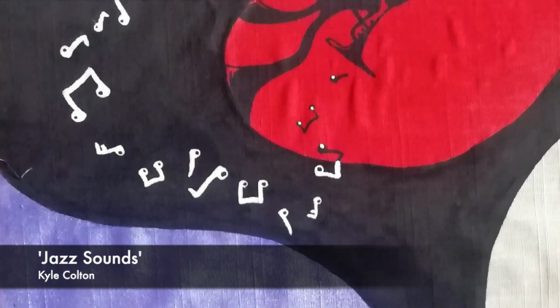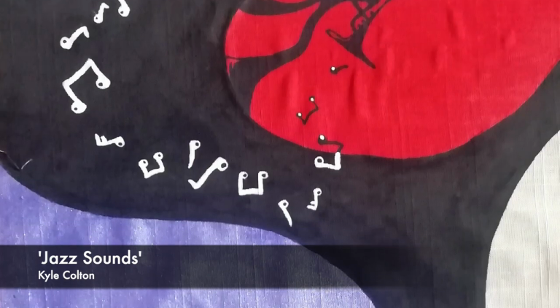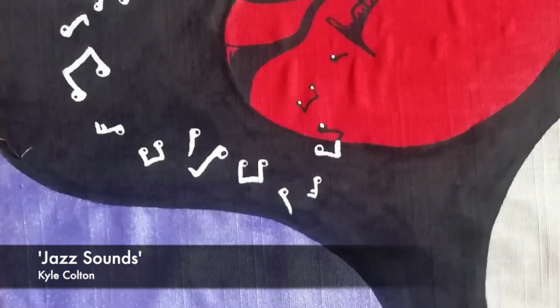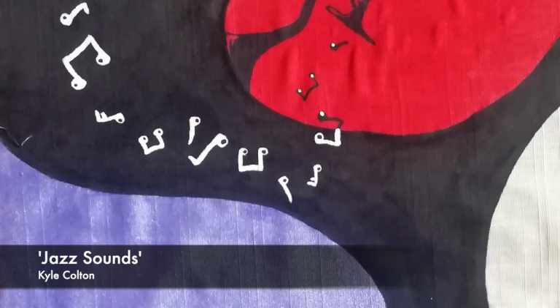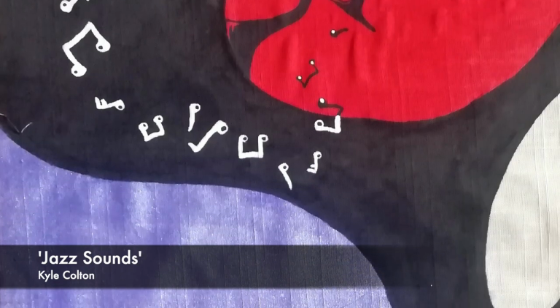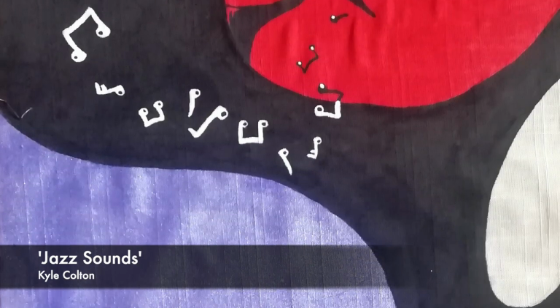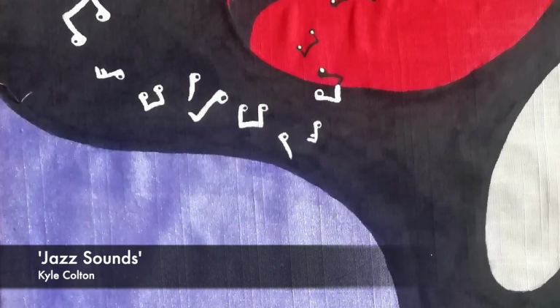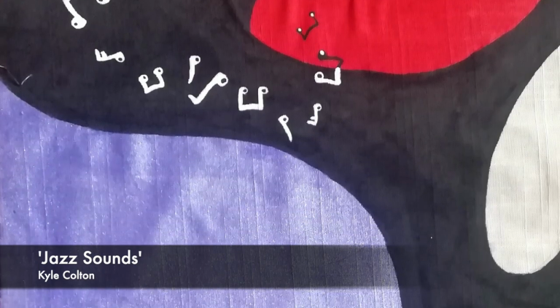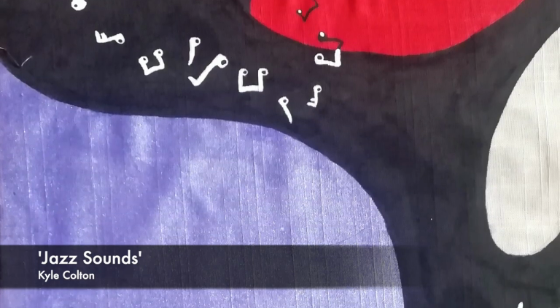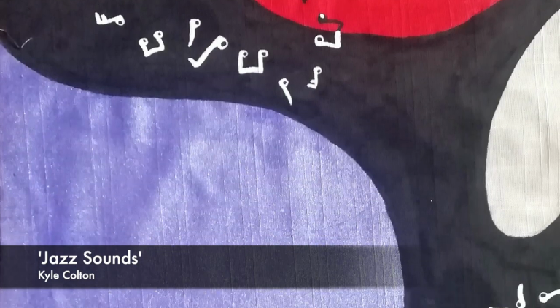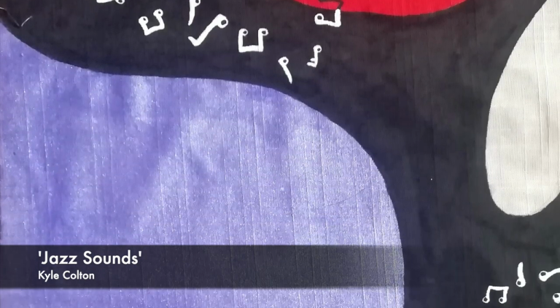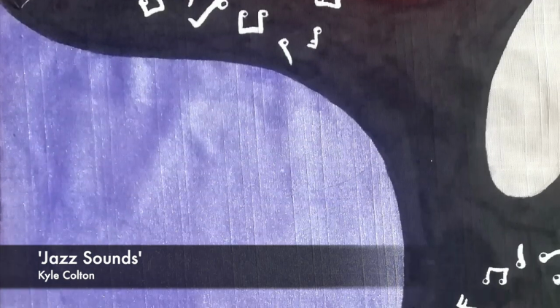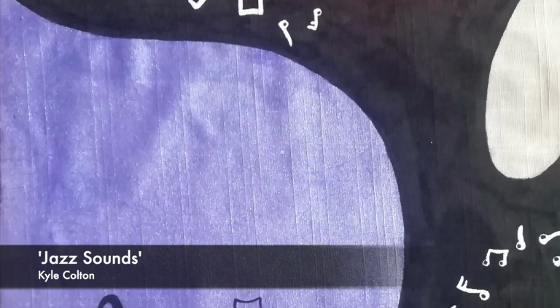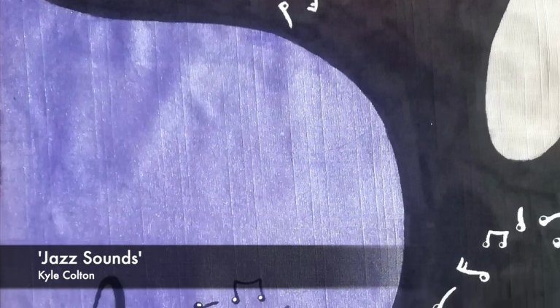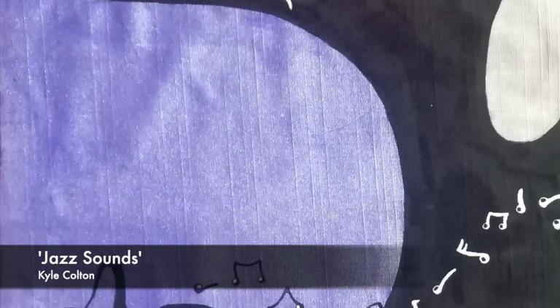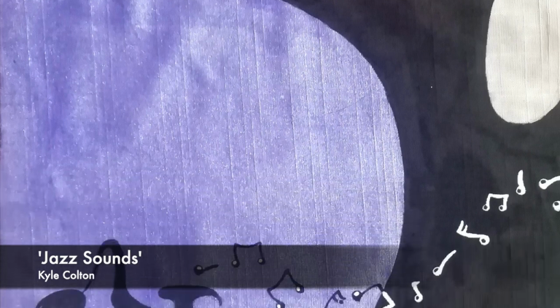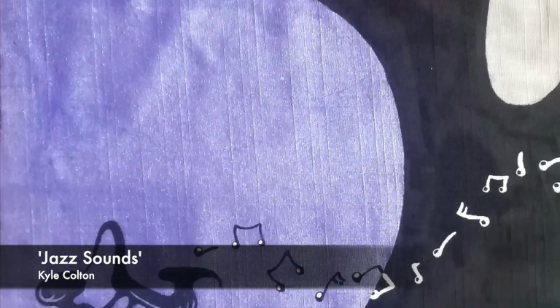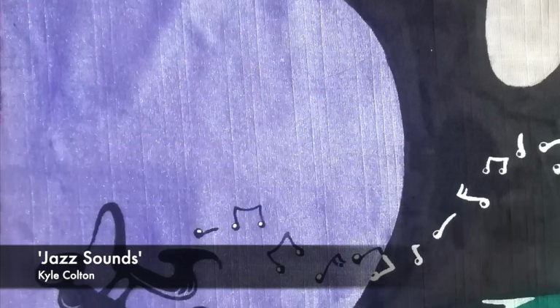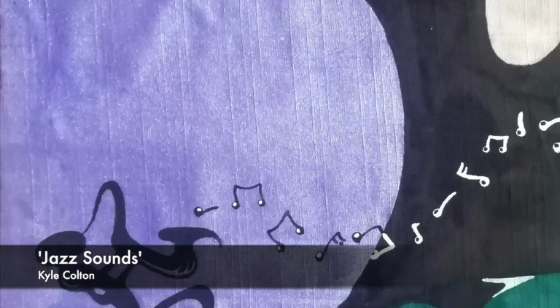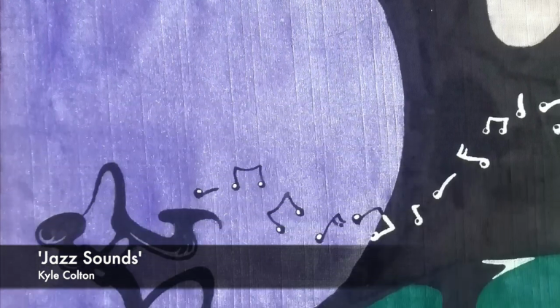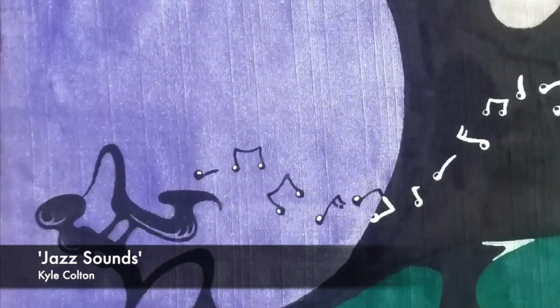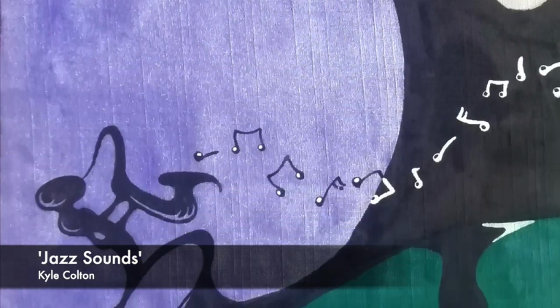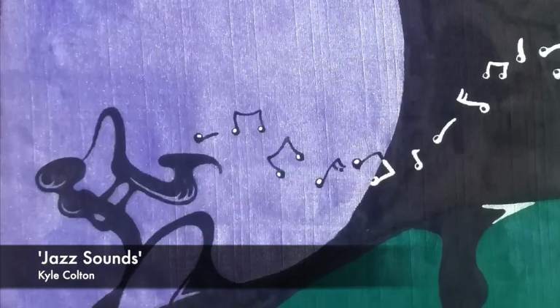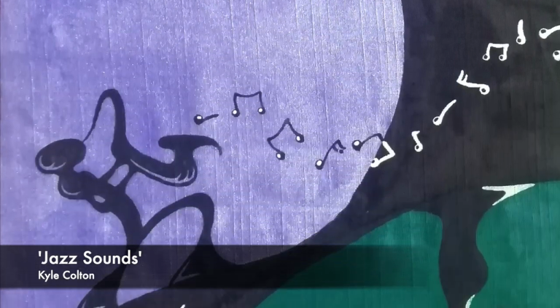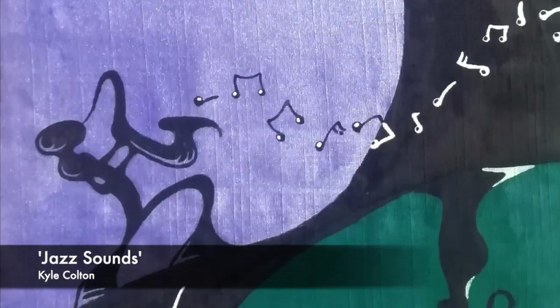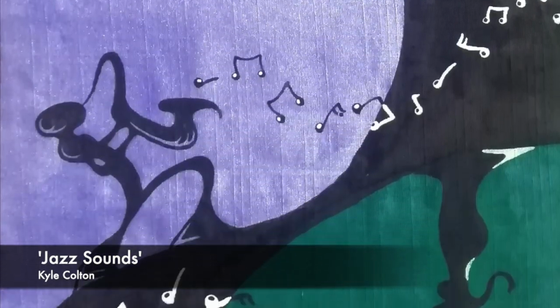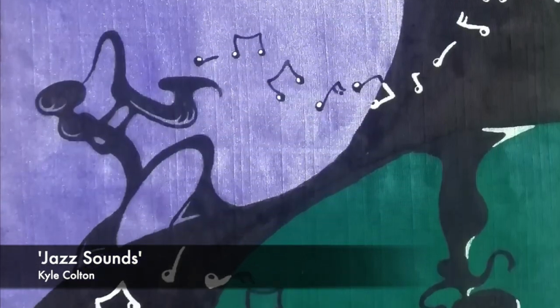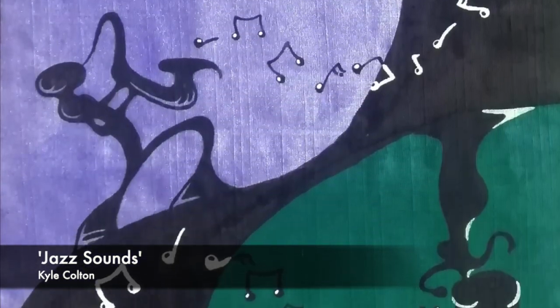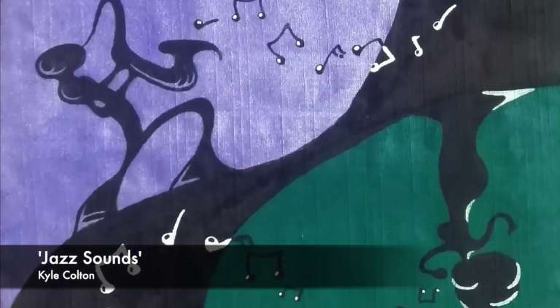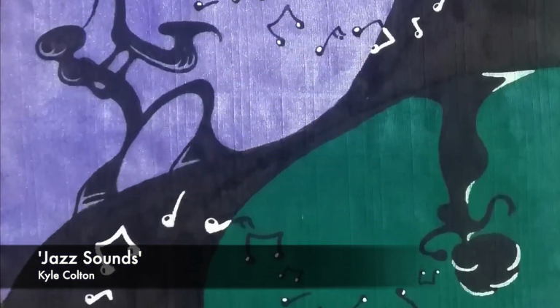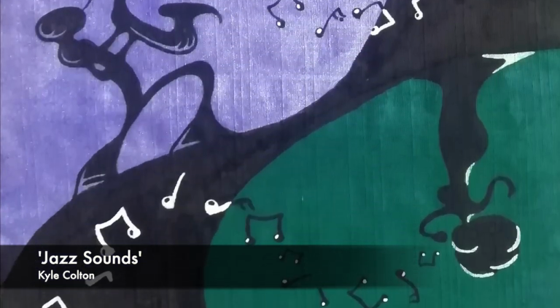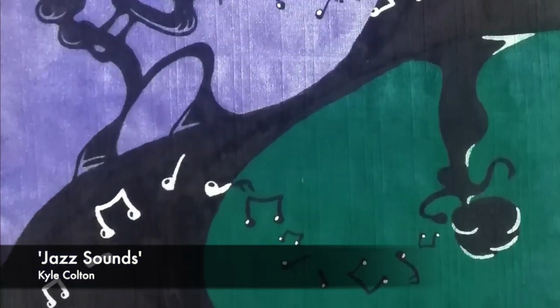Kyle Colton, Jazz Sounds — acrylic paint on fabric, hanging.